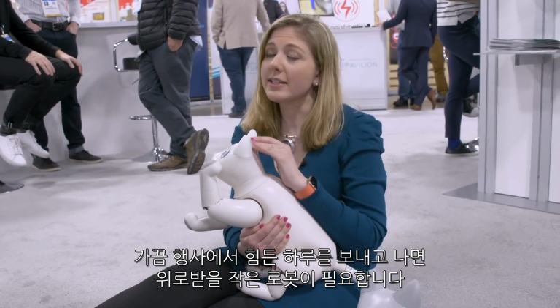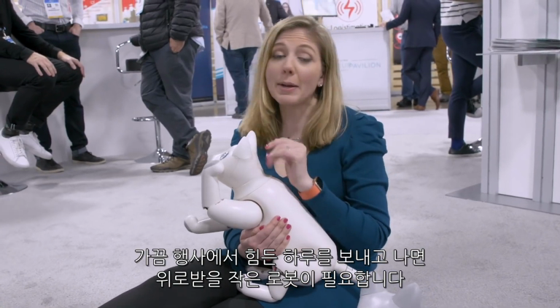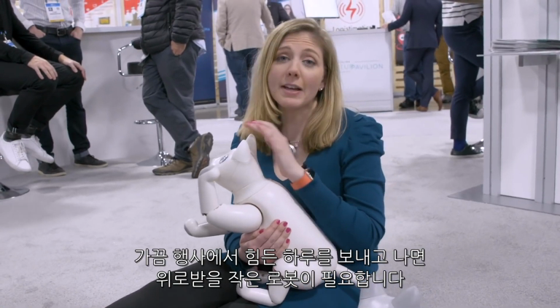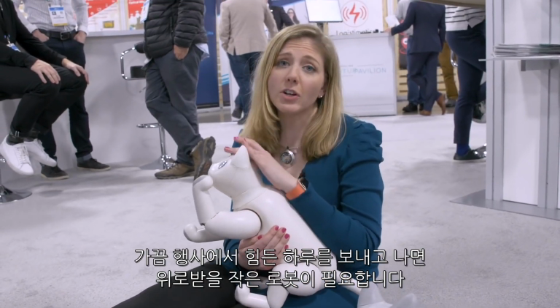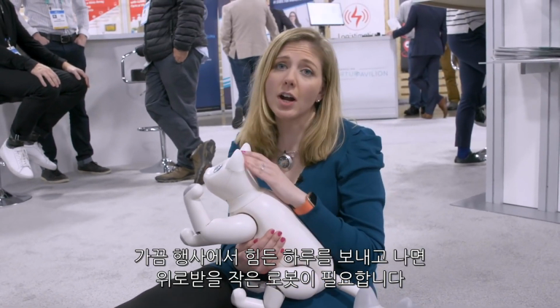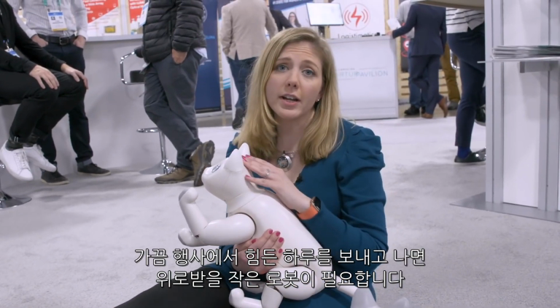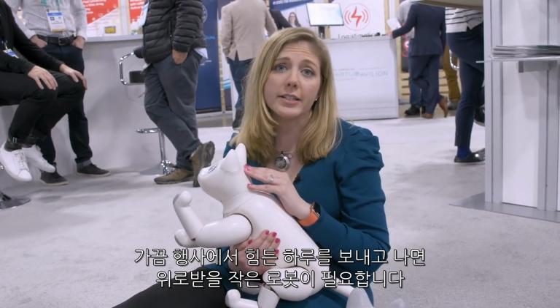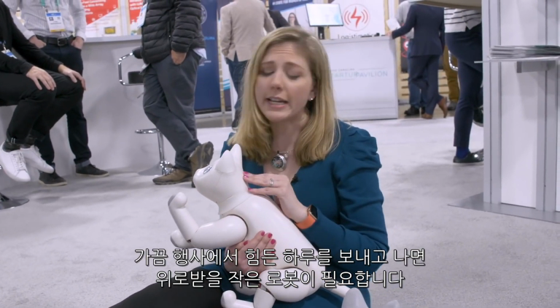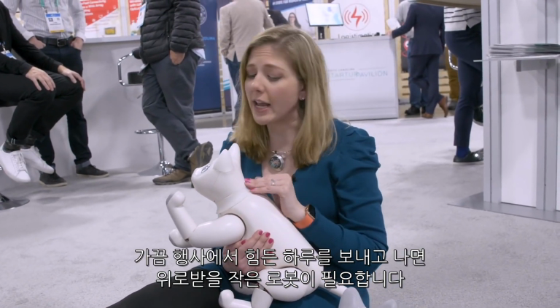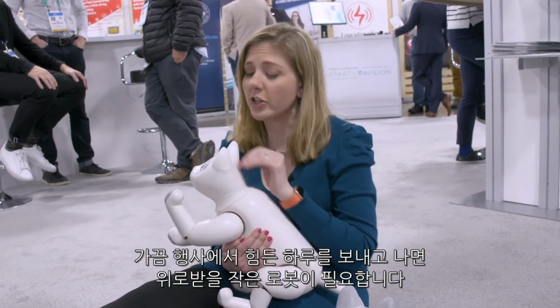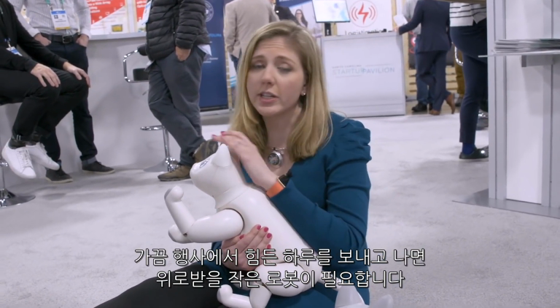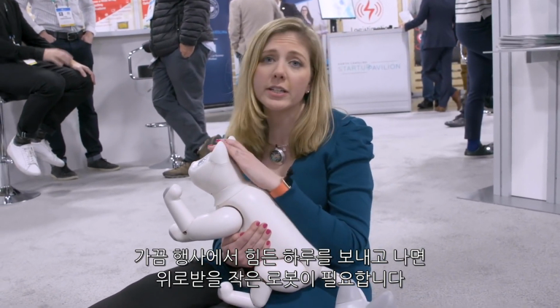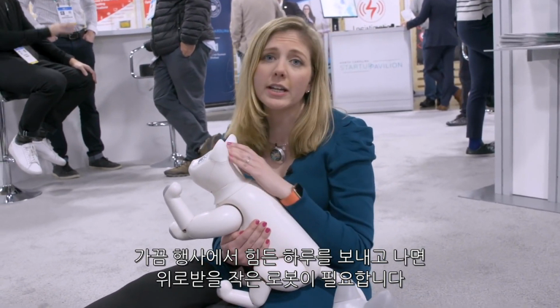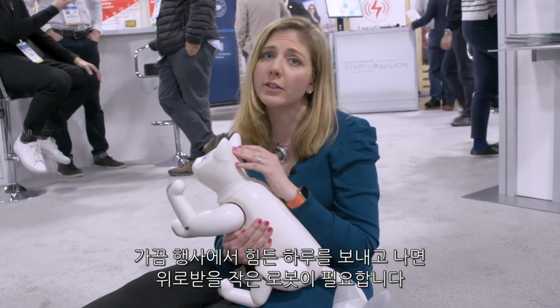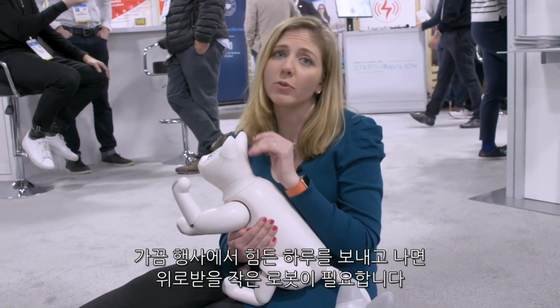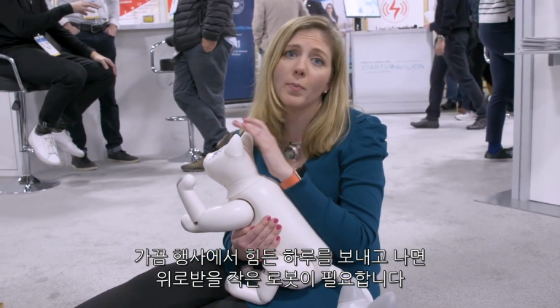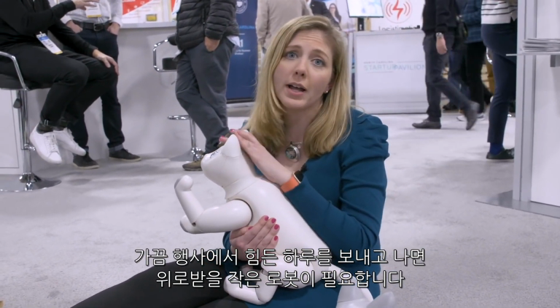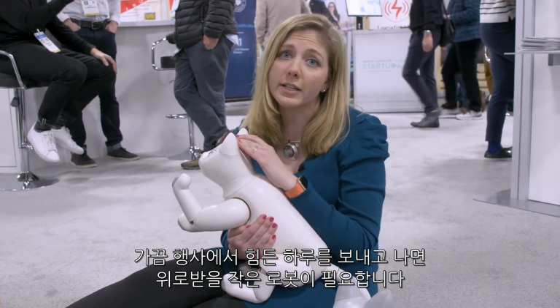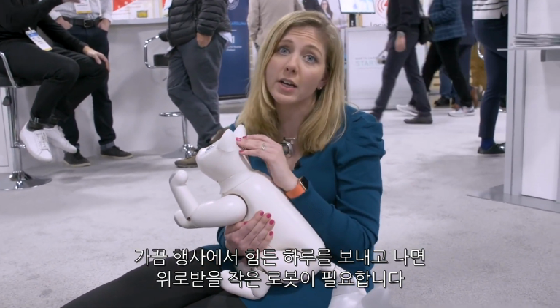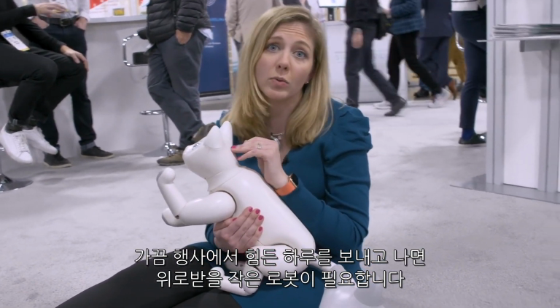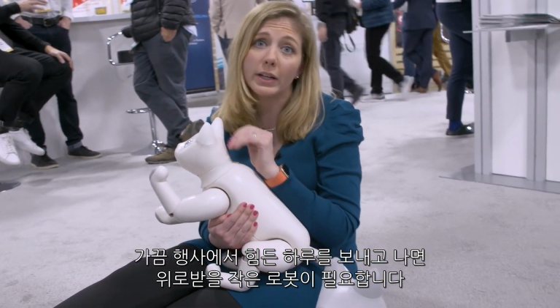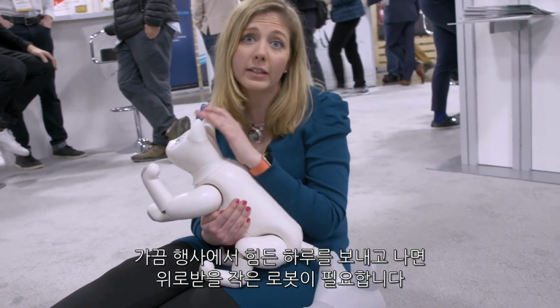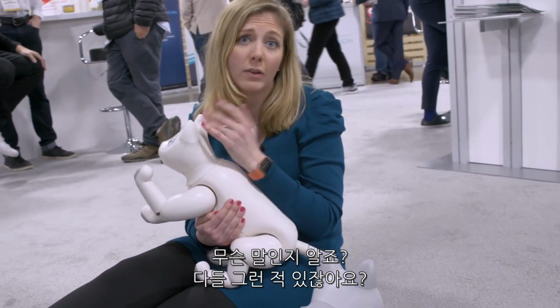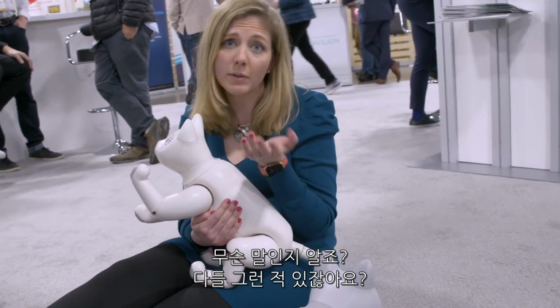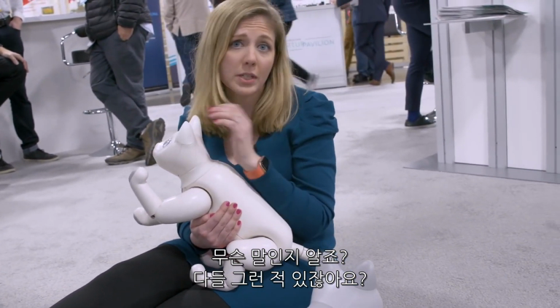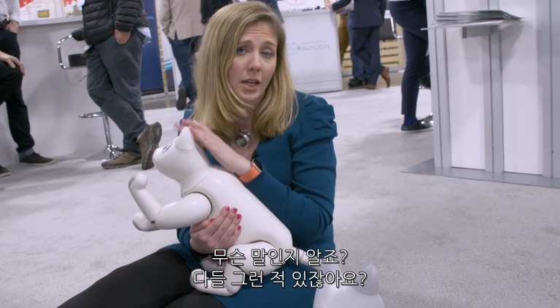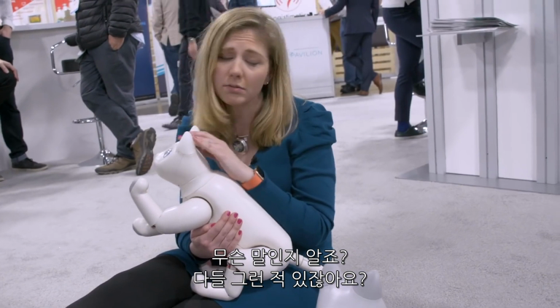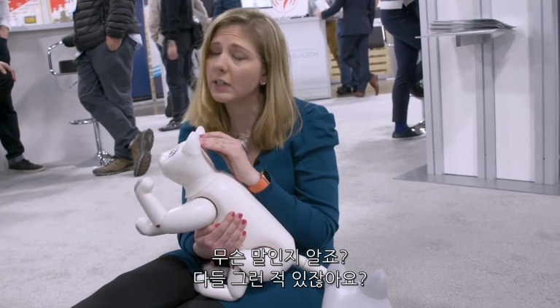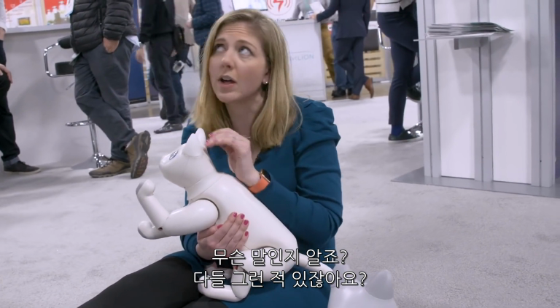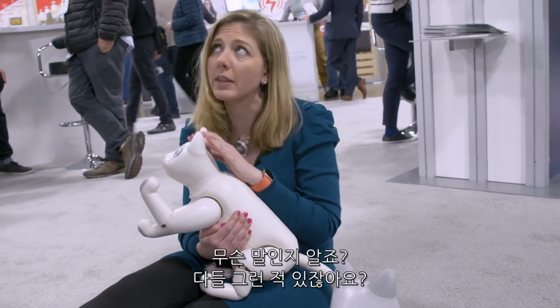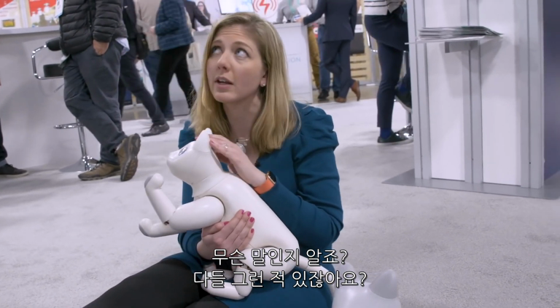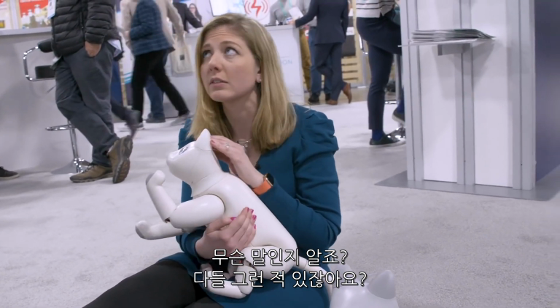Sometimes after a hard day at CES, you just need a little robot to cuddle with. You know what I'm saying? We've all been there.